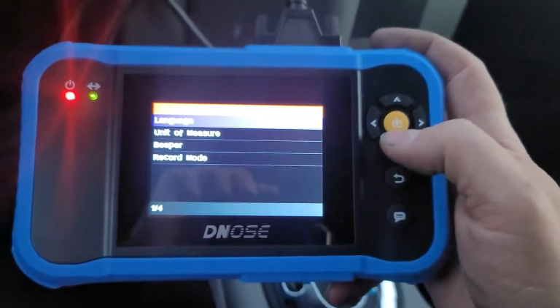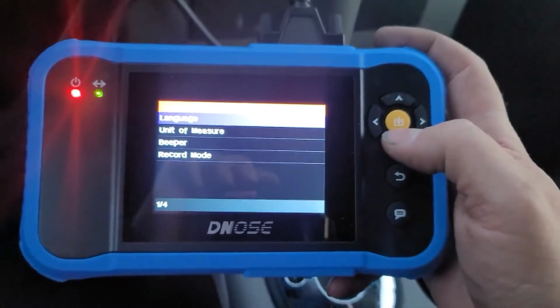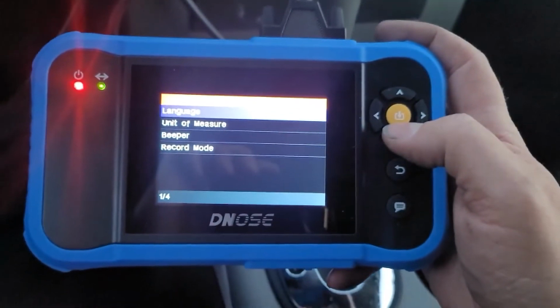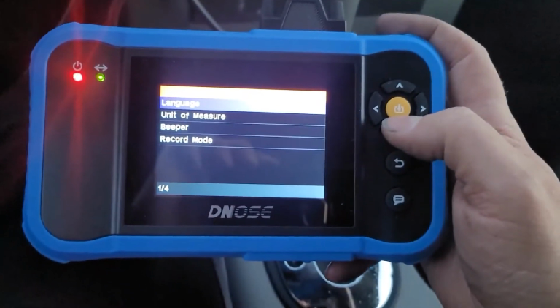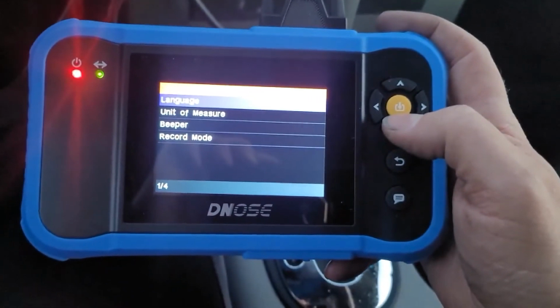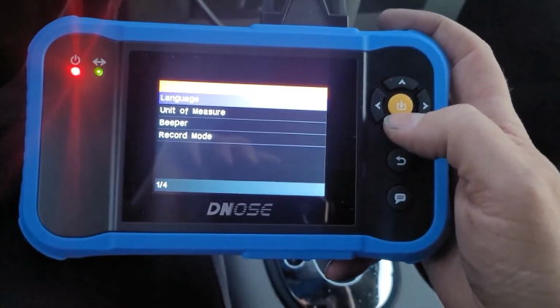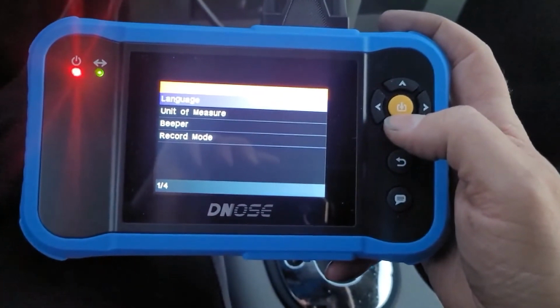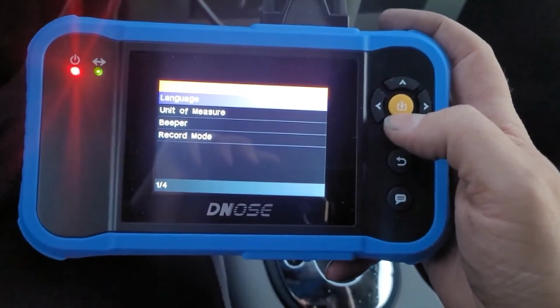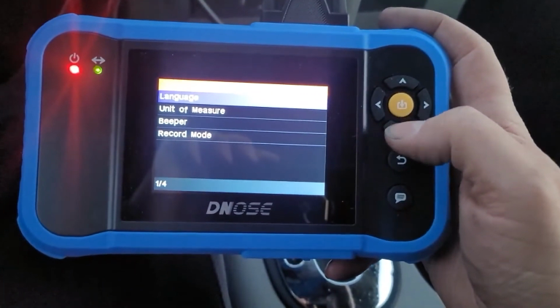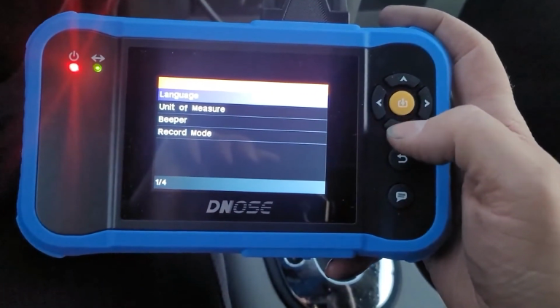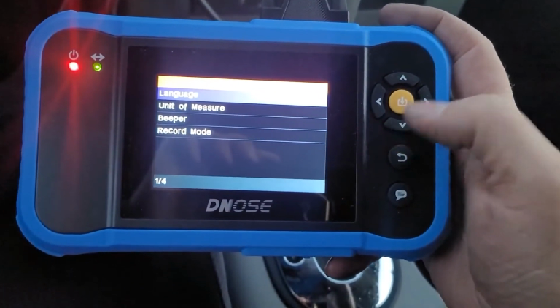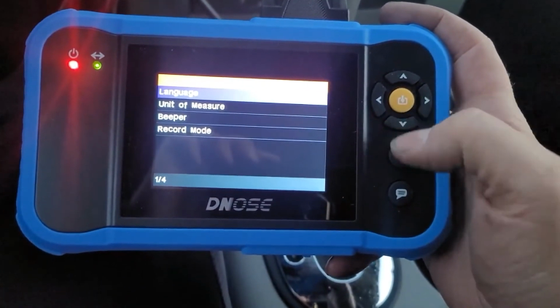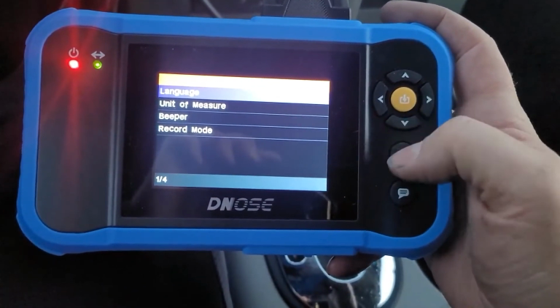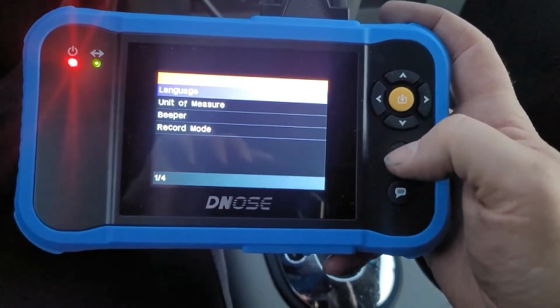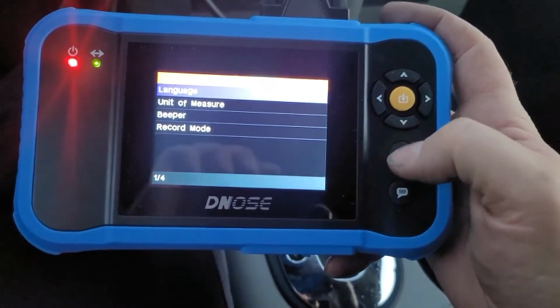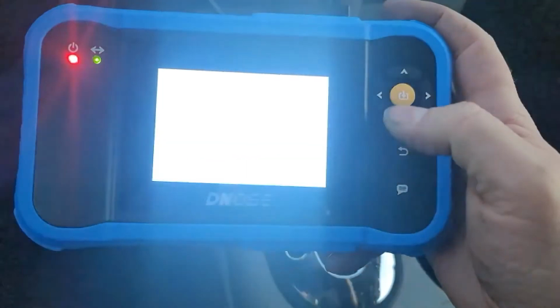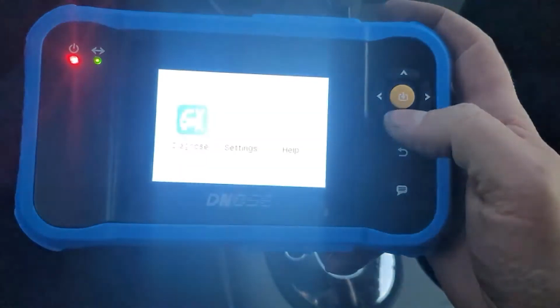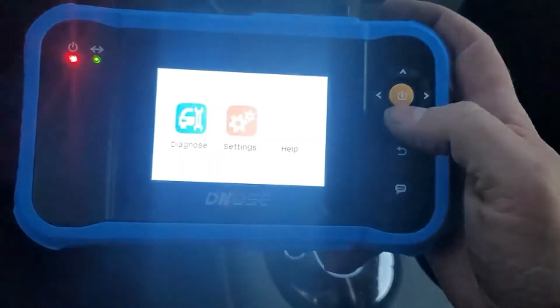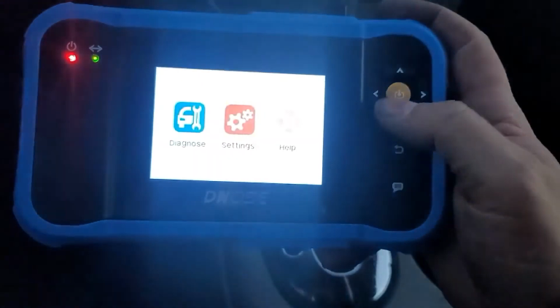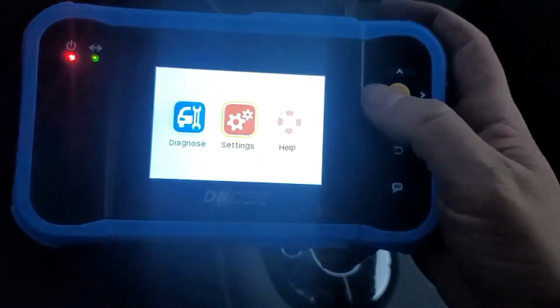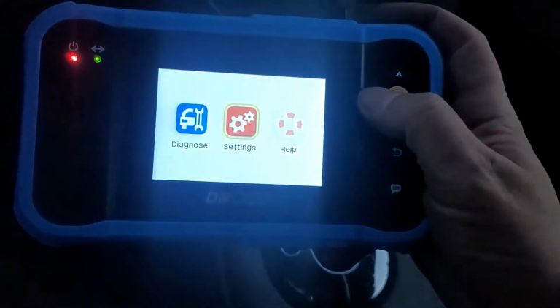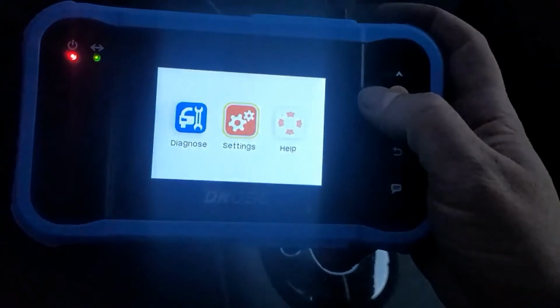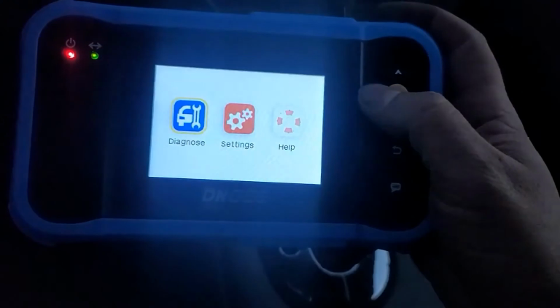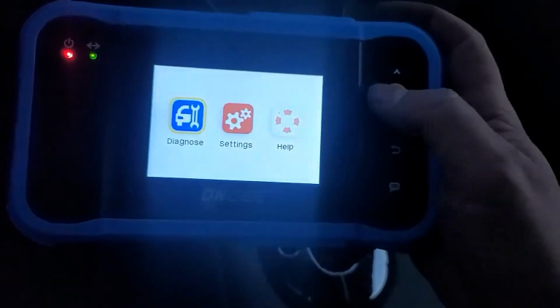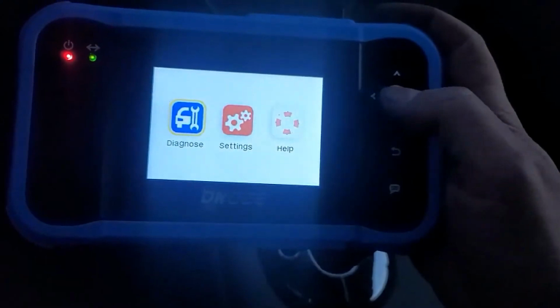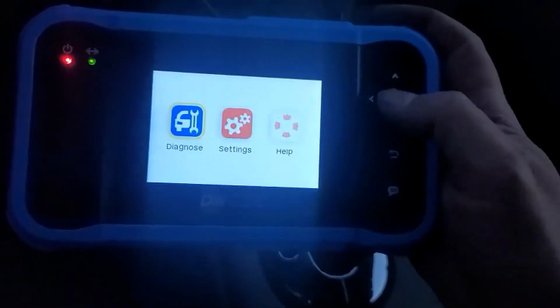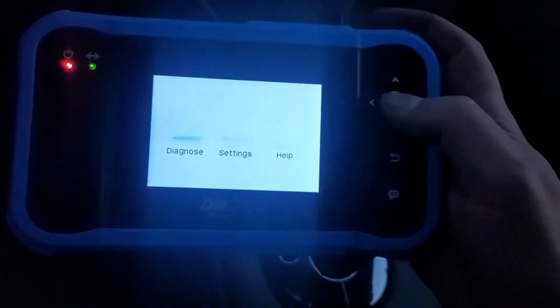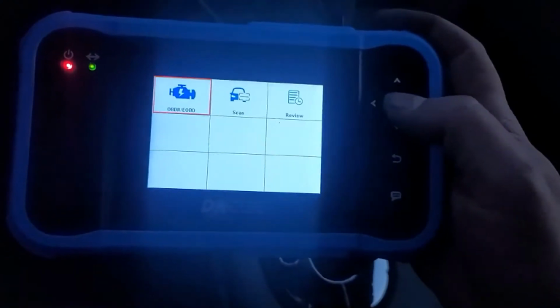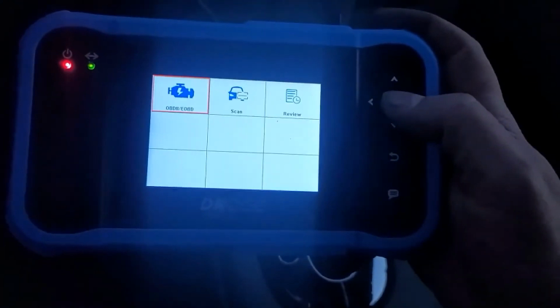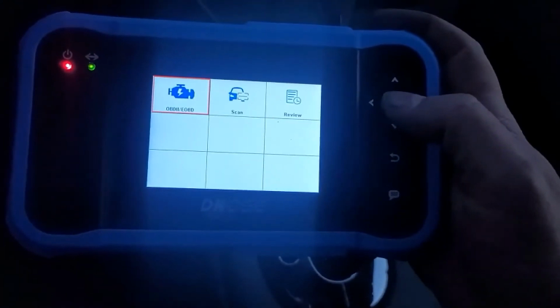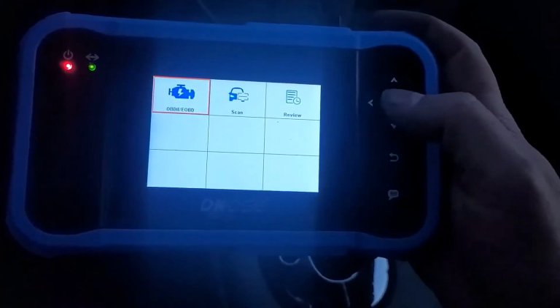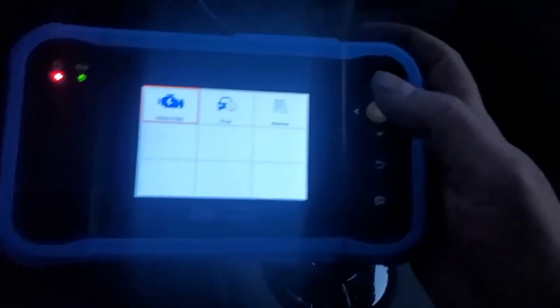Settings has: Language, Units of Measure, Beep, and Record Mode. I don't need any of those. Okay, let's do a Diagnose.